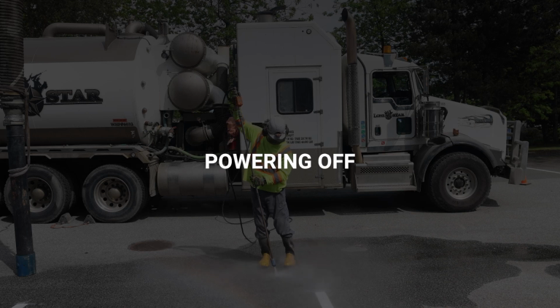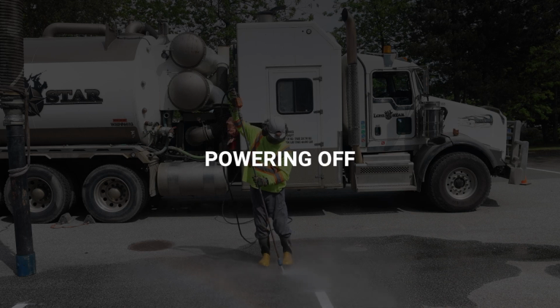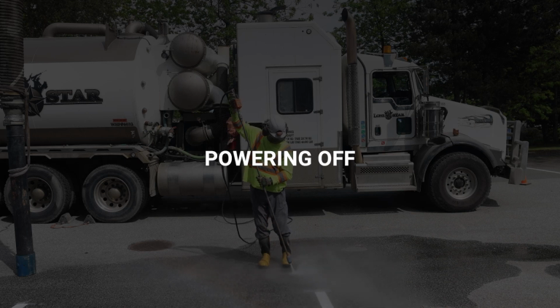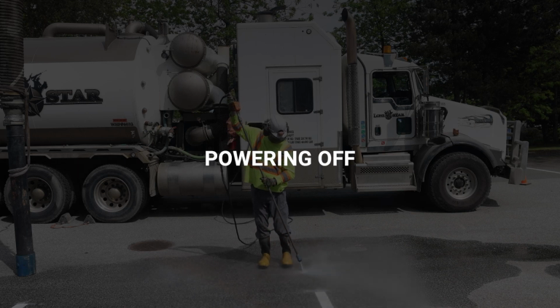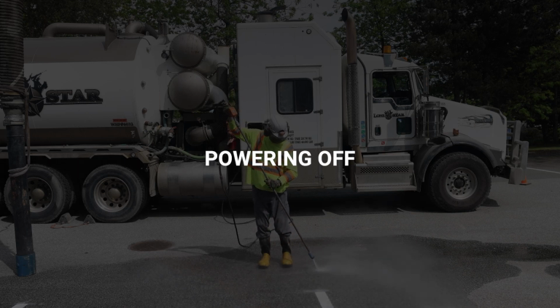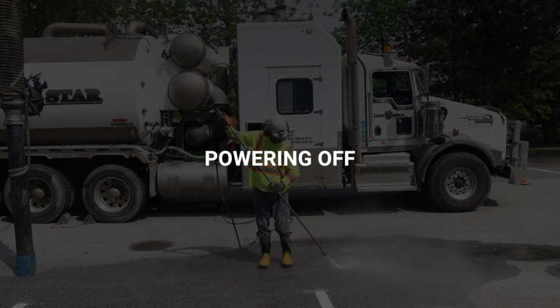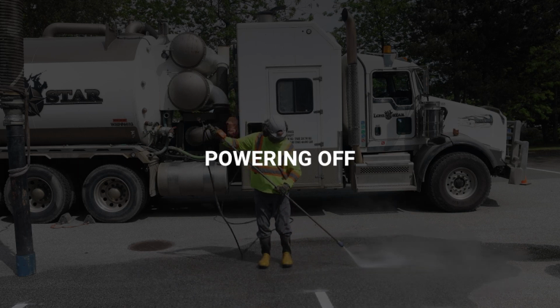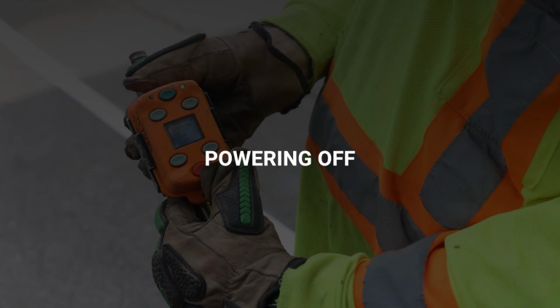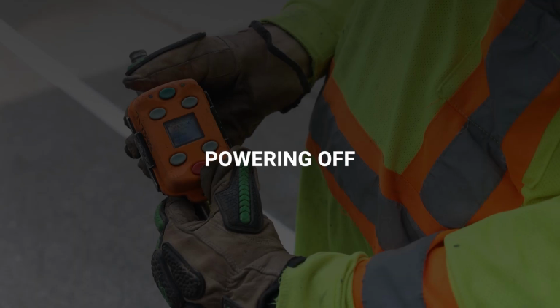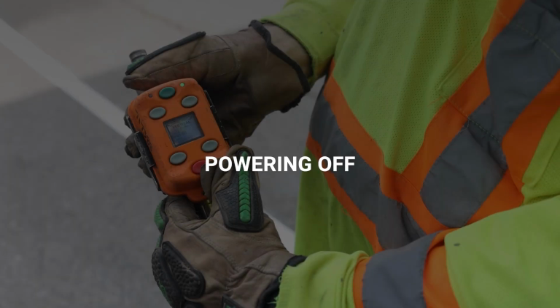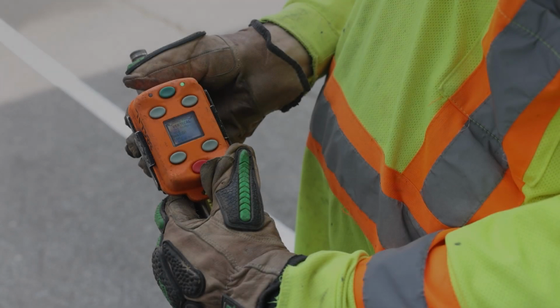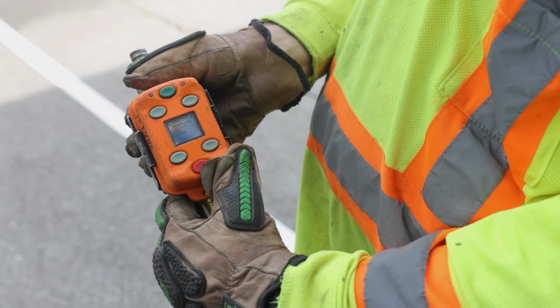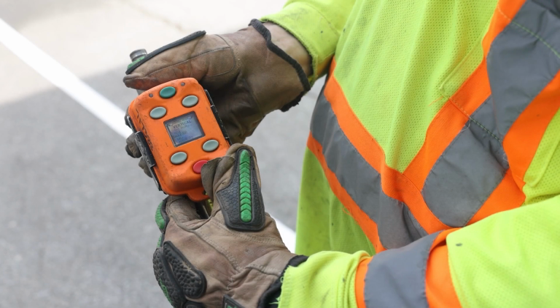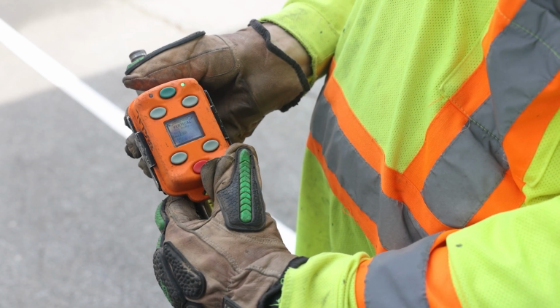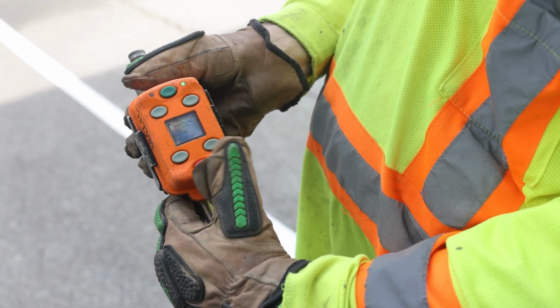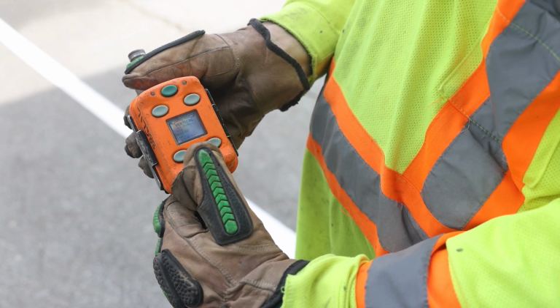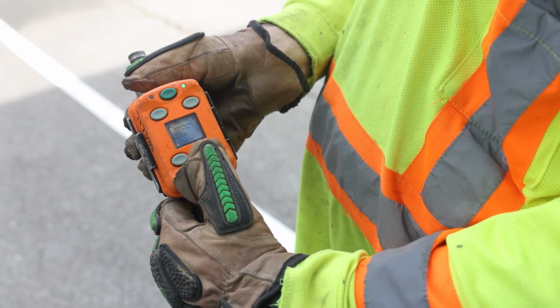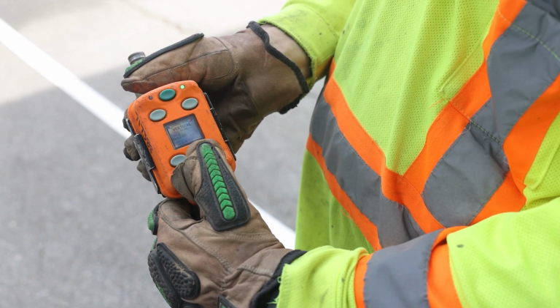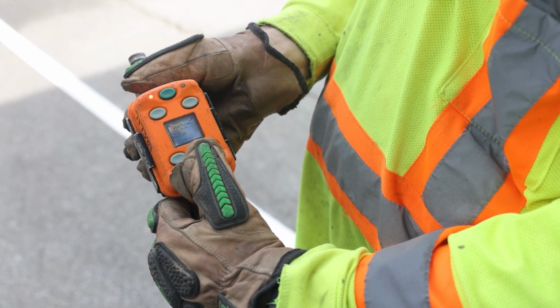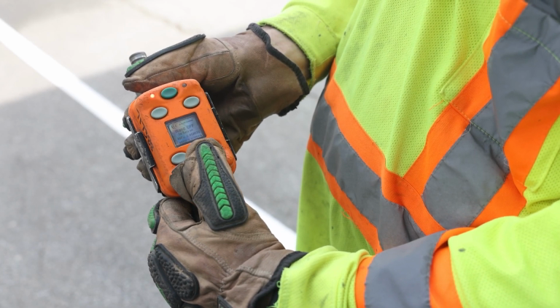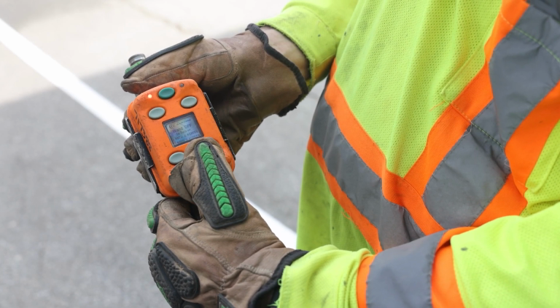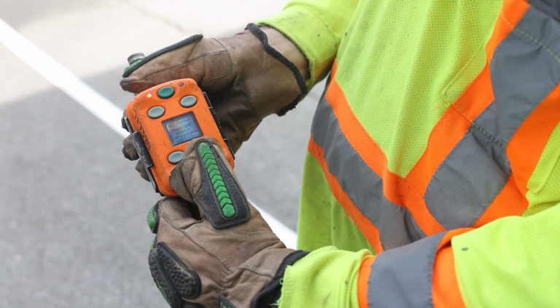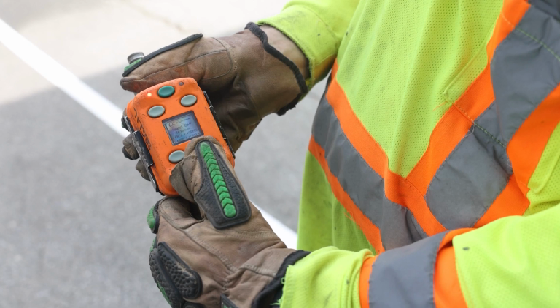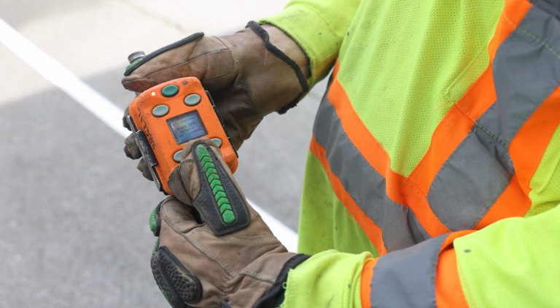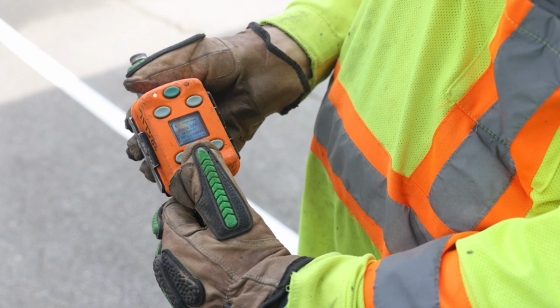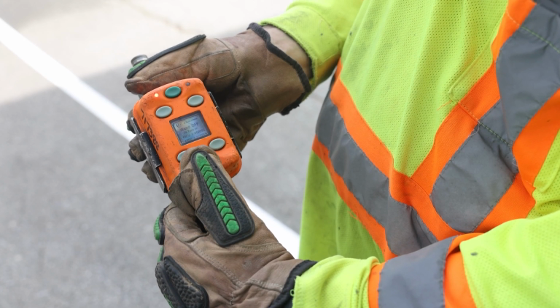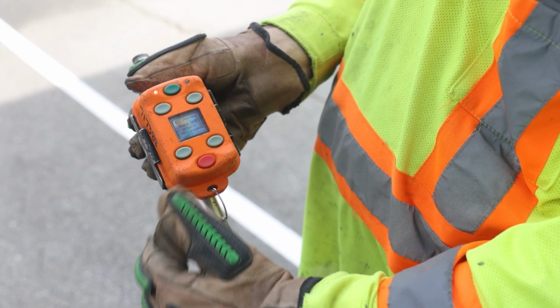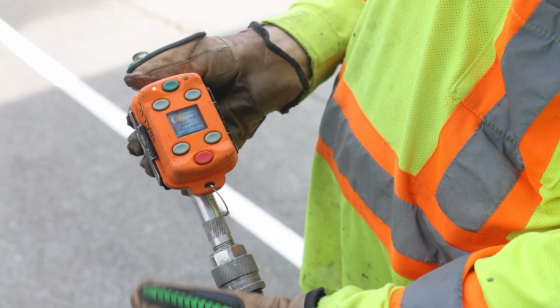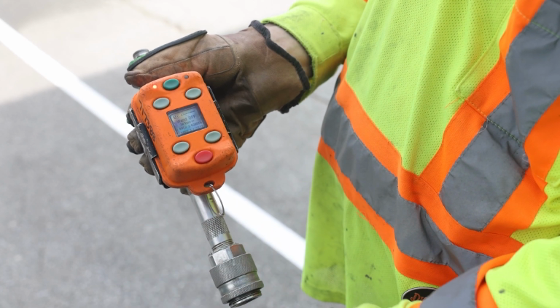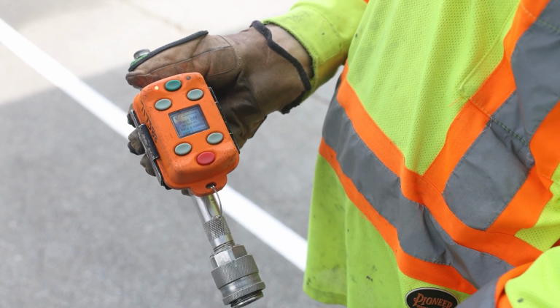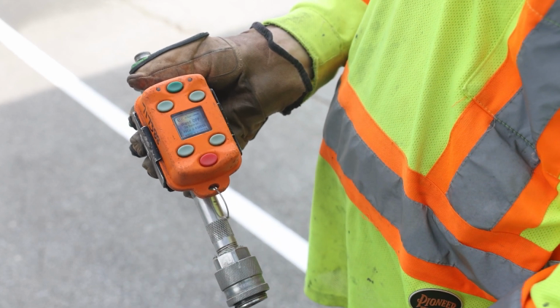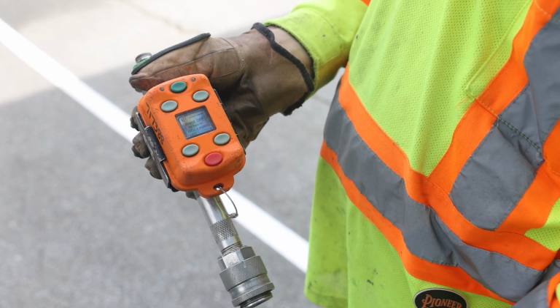To power off the unit, press the red button to put the device into sleep mode. The green power indicator light will turn off.